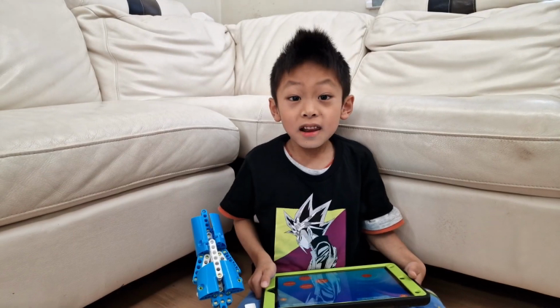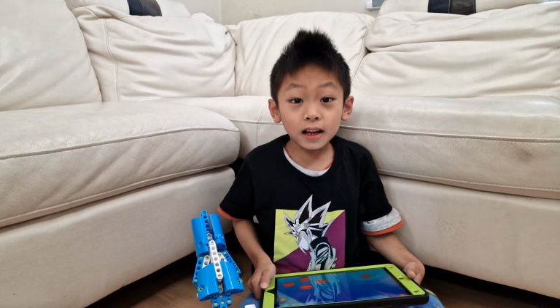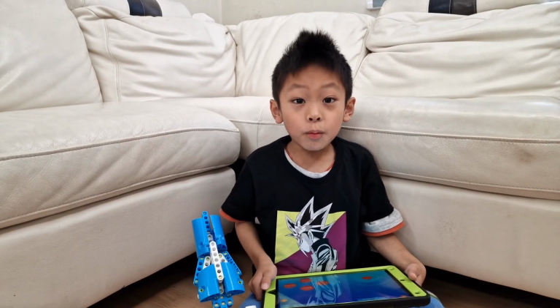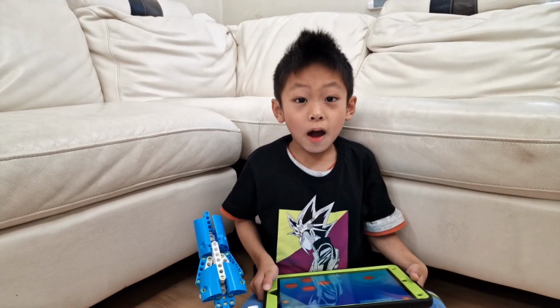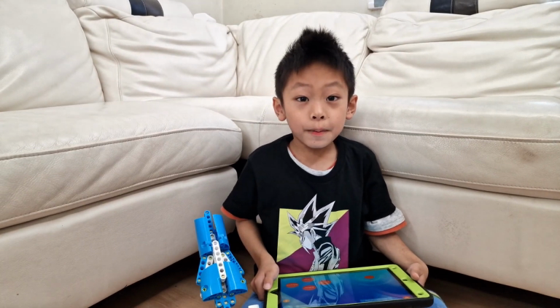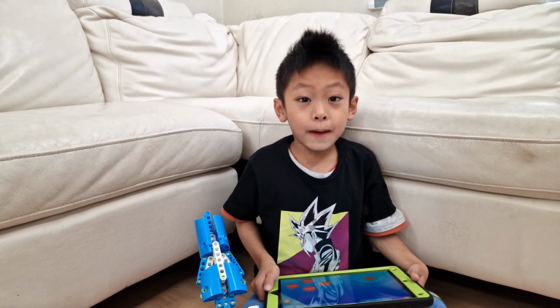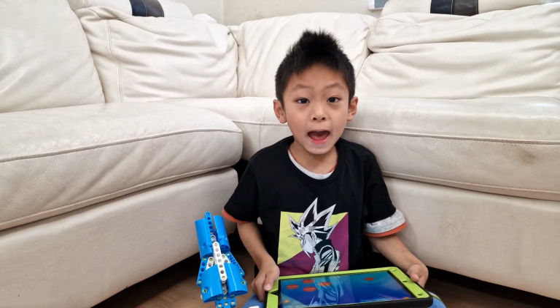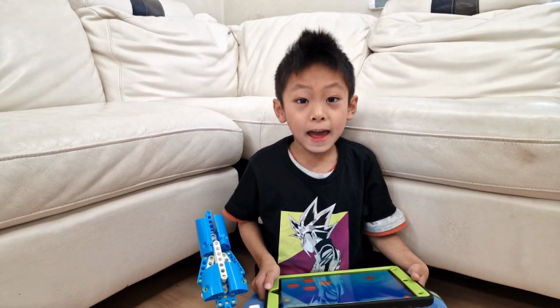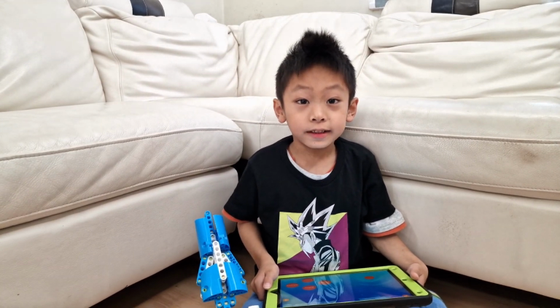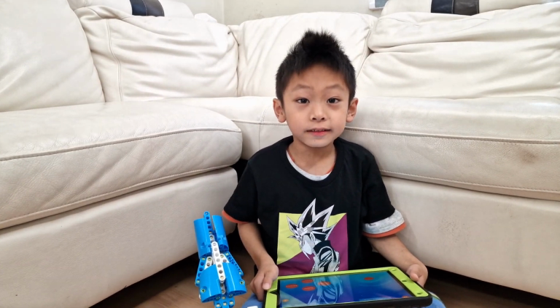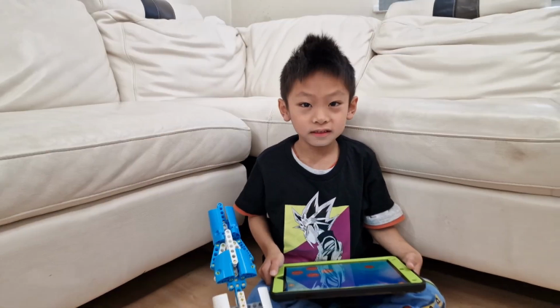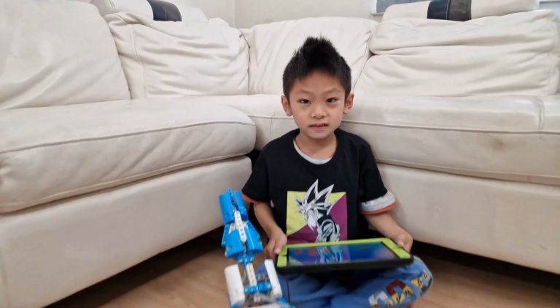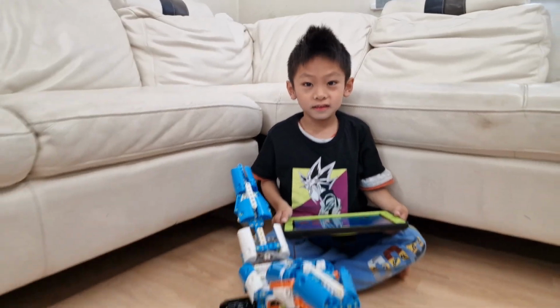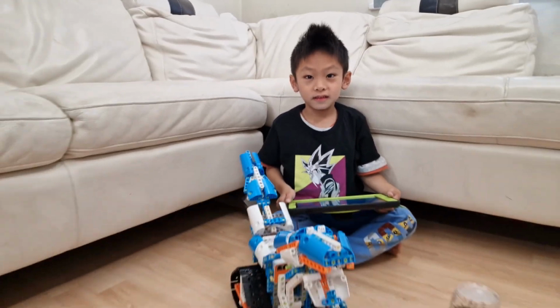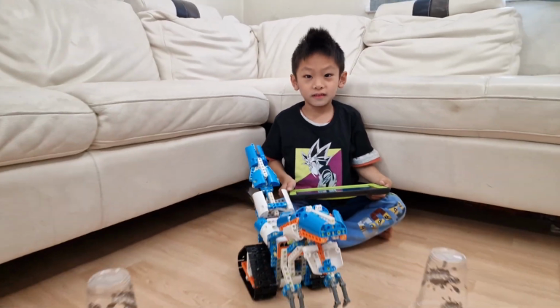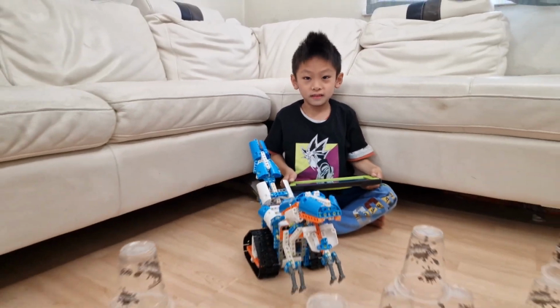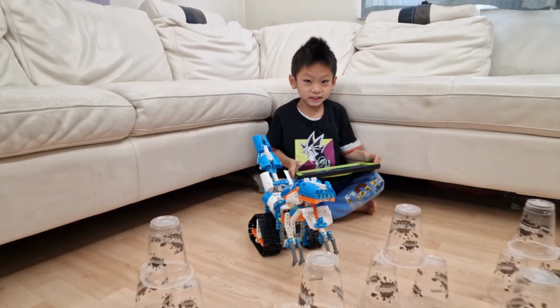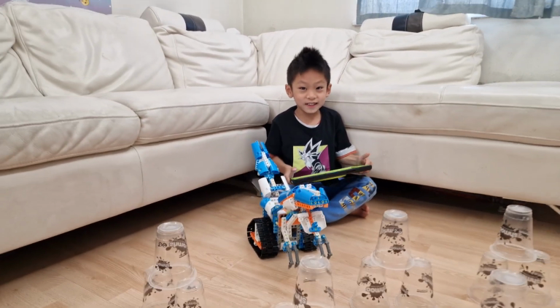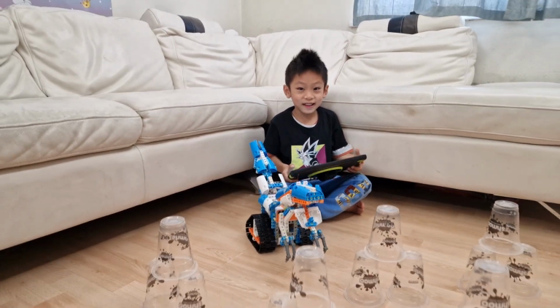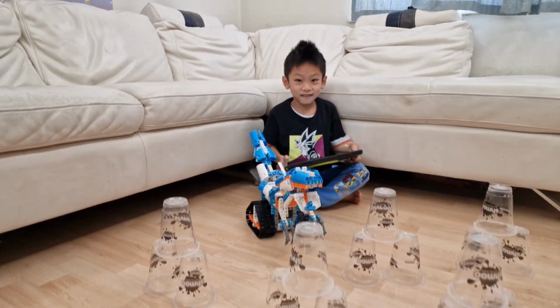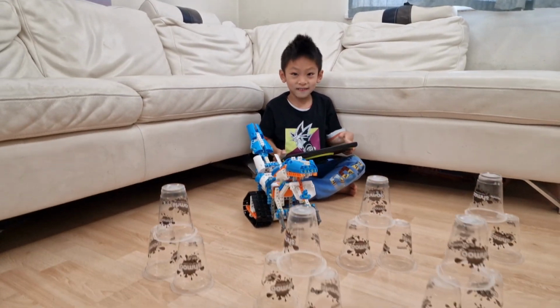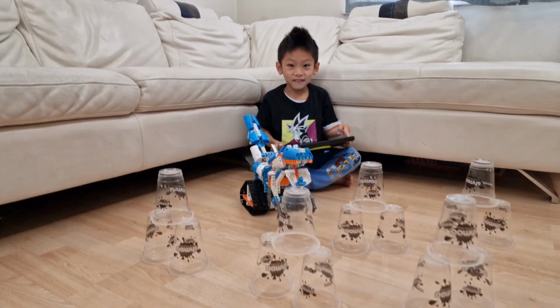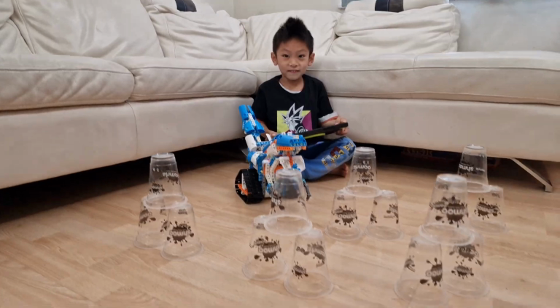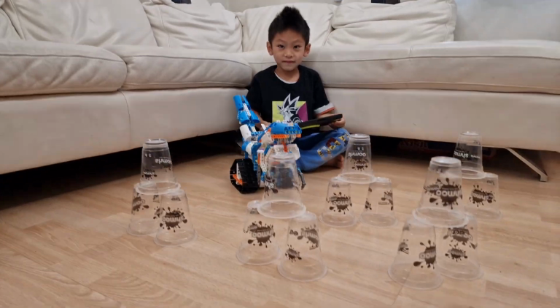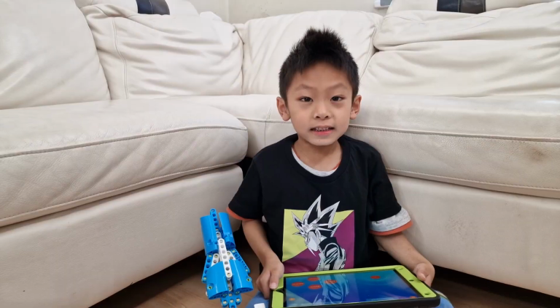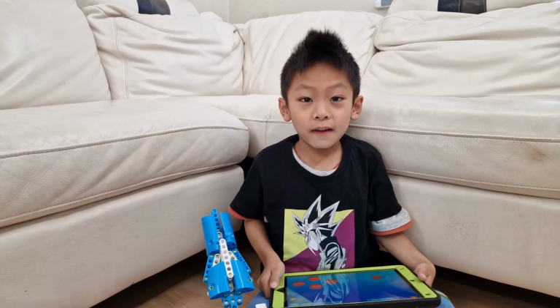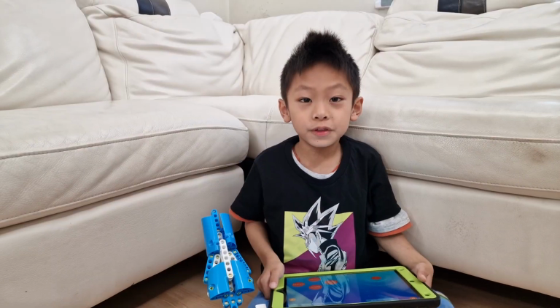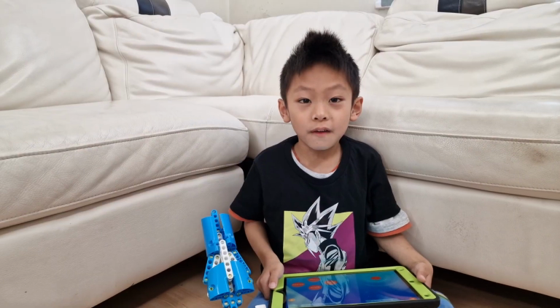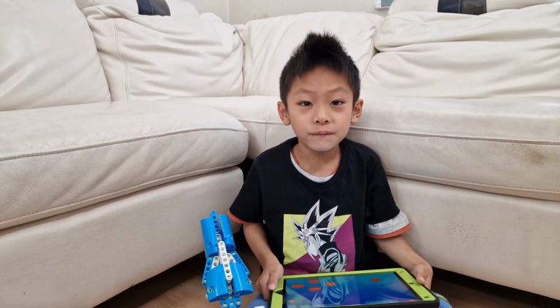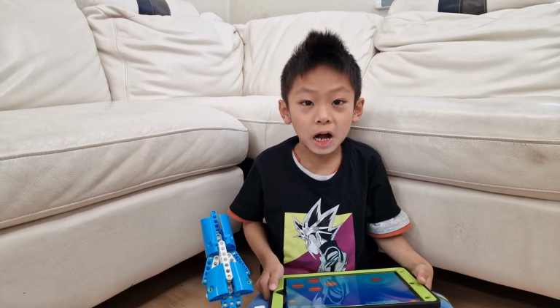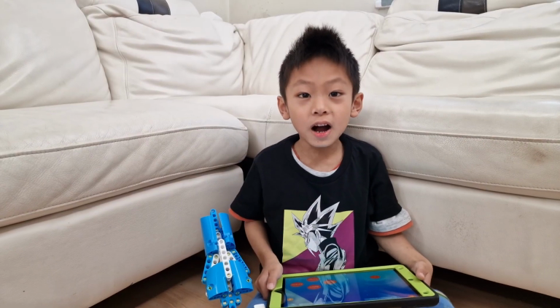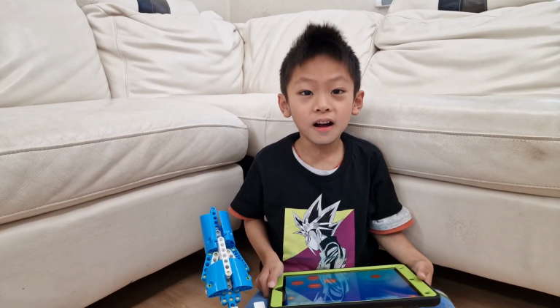Look at what I've prepared. Let's have some fun!